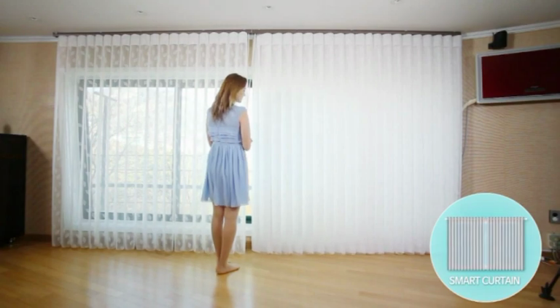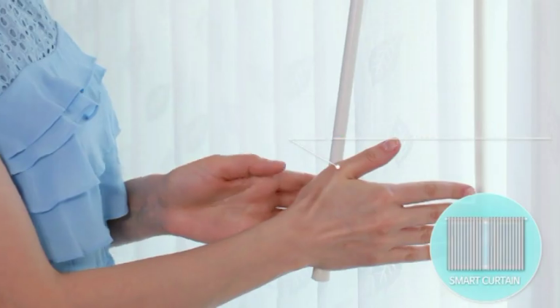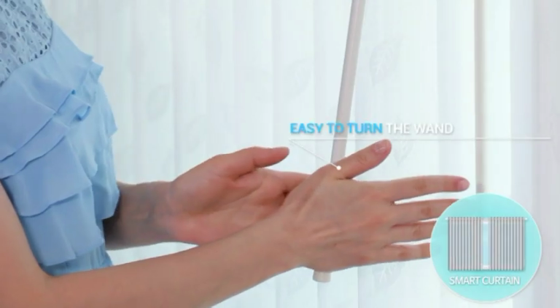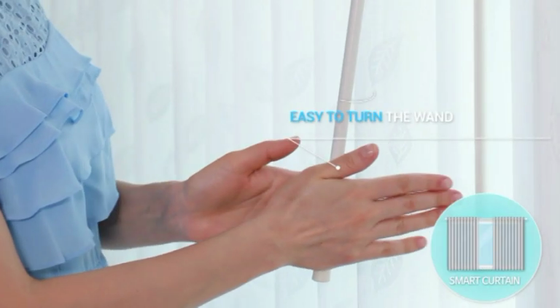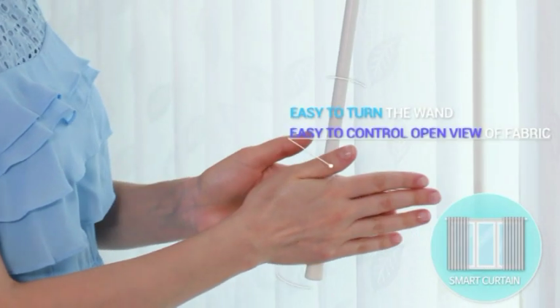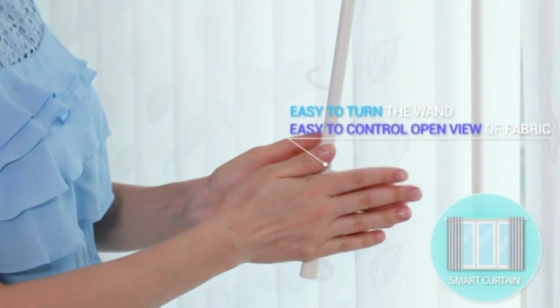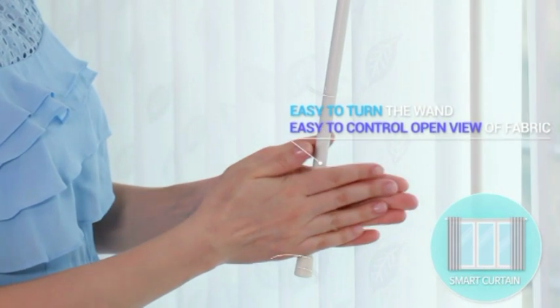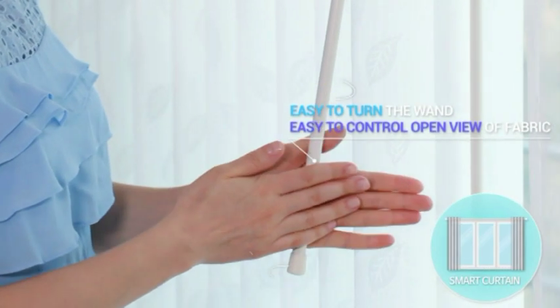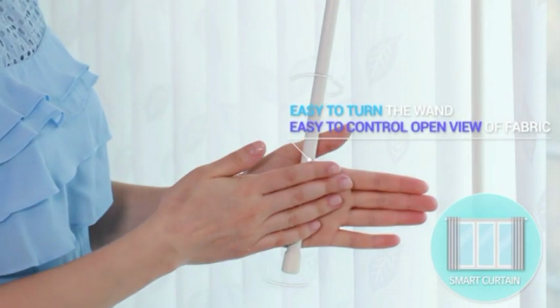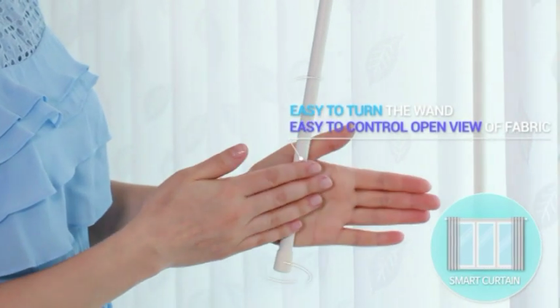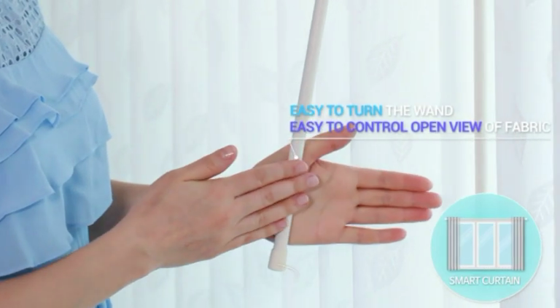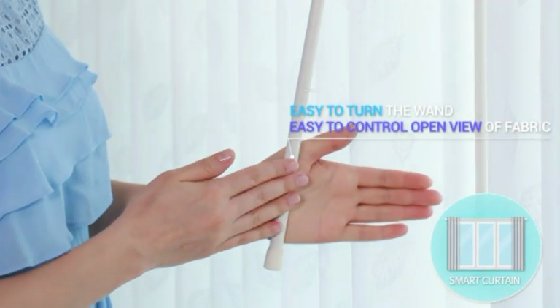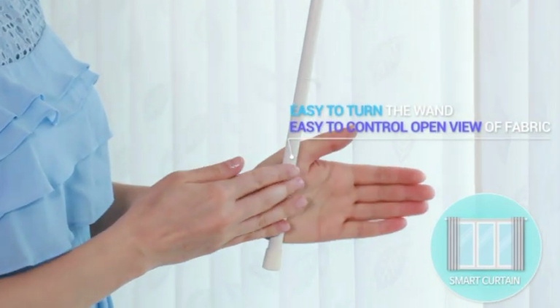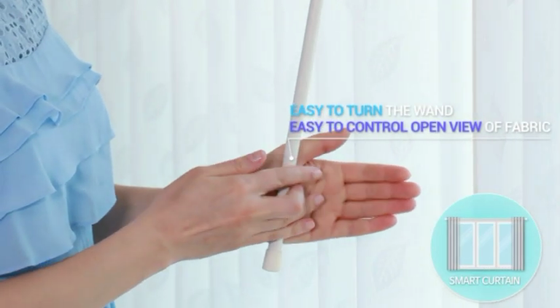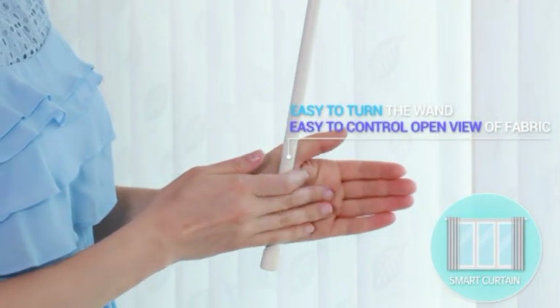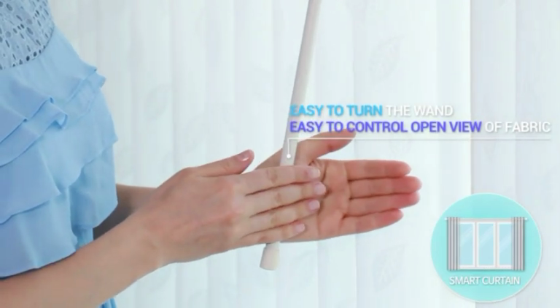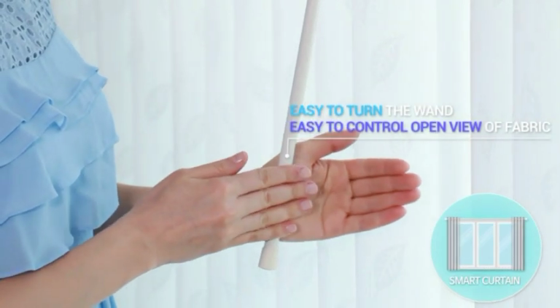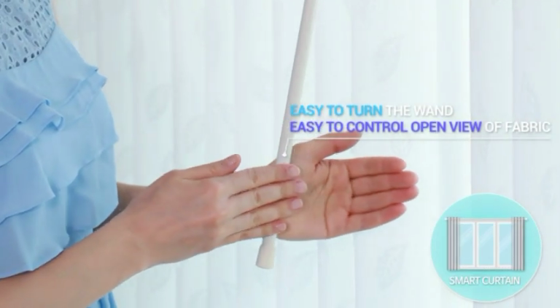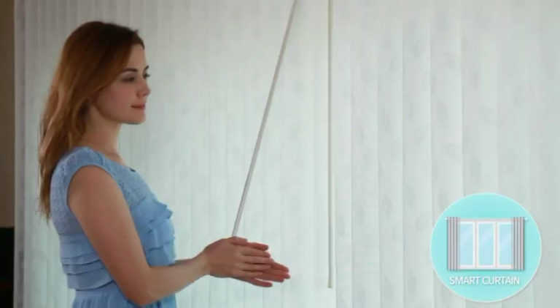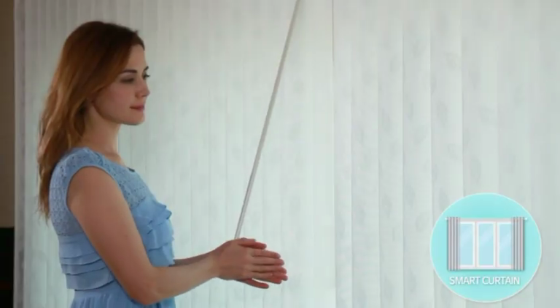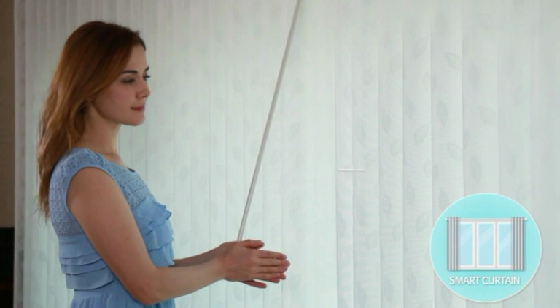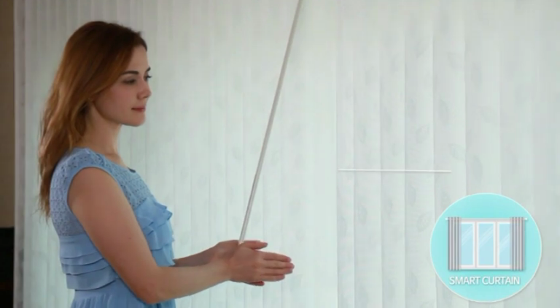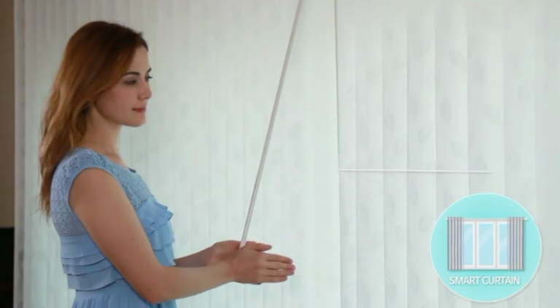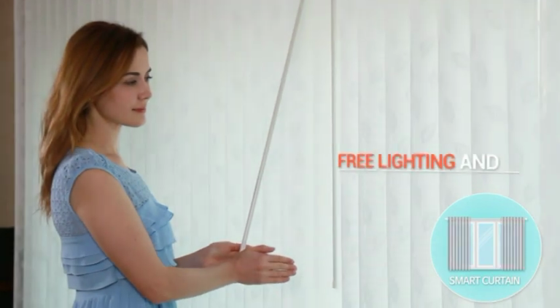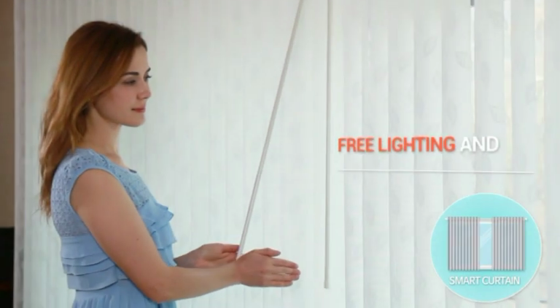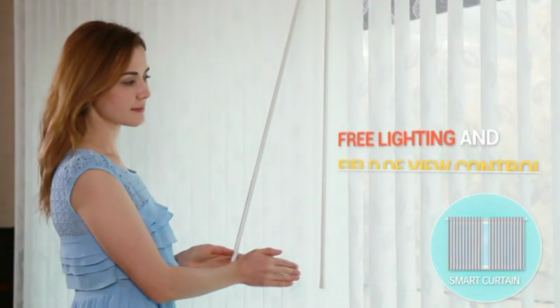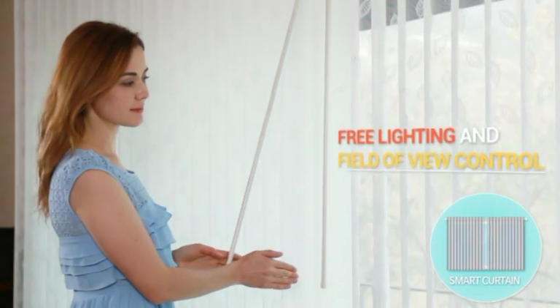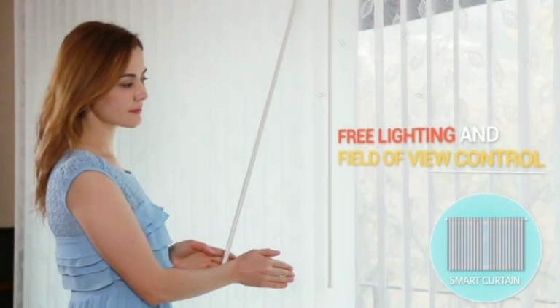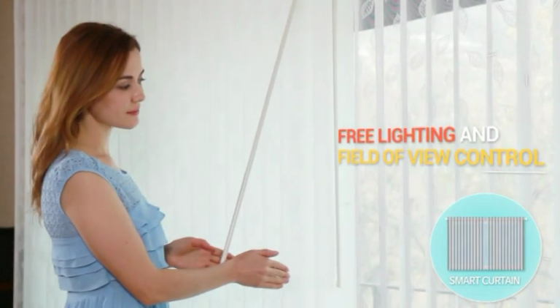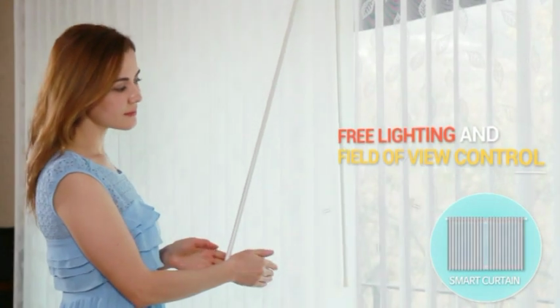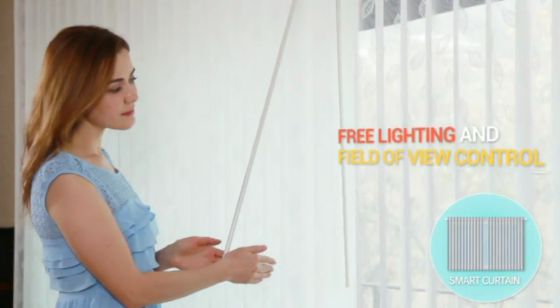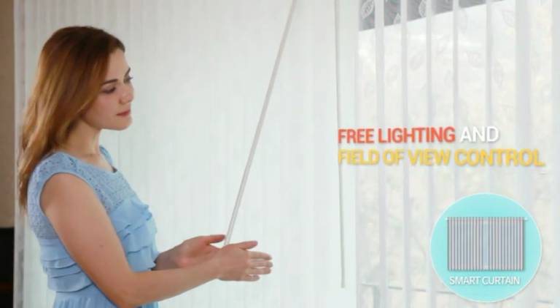Through the simple operation of the rod, you can have different angles of view, and it is also easy to control the light.